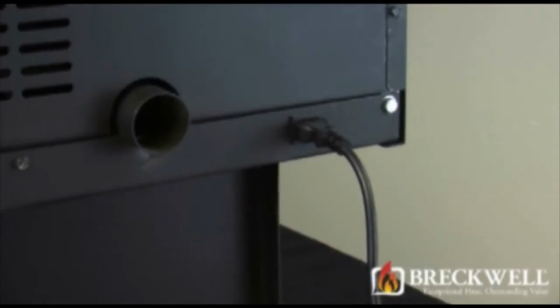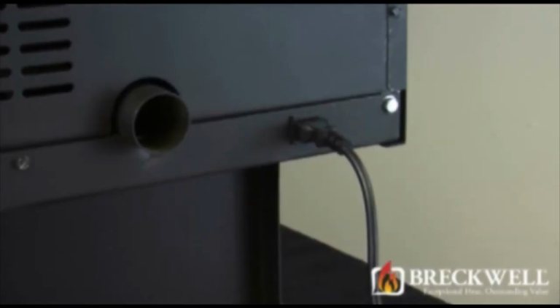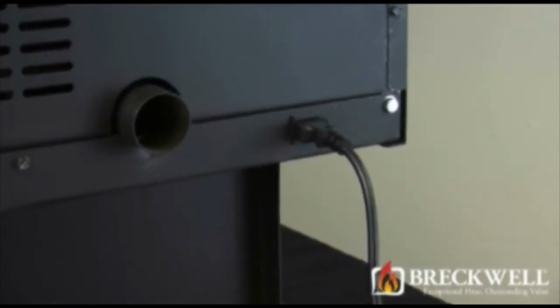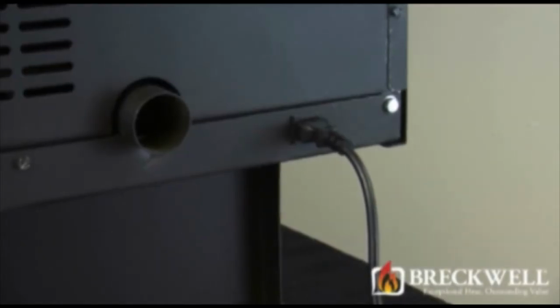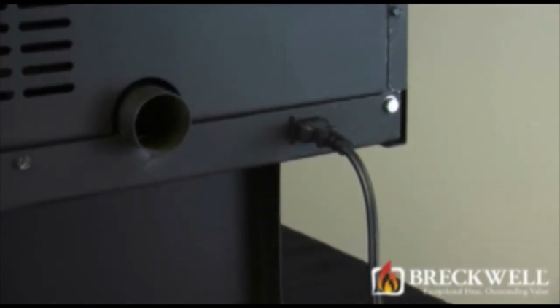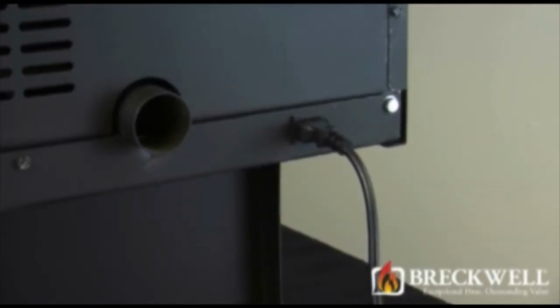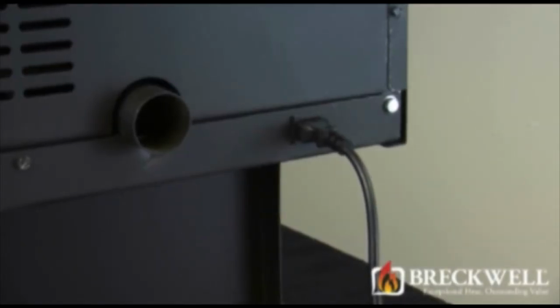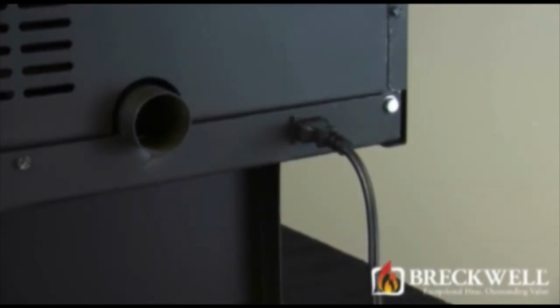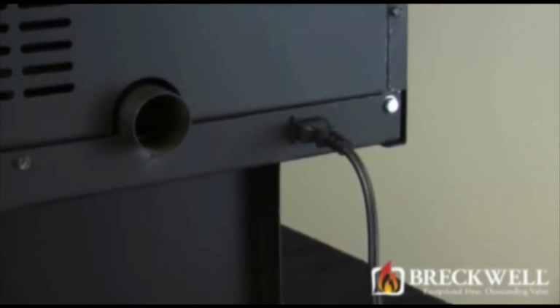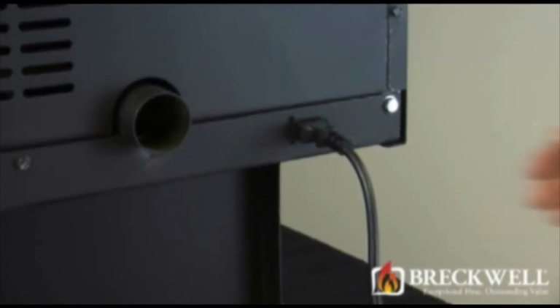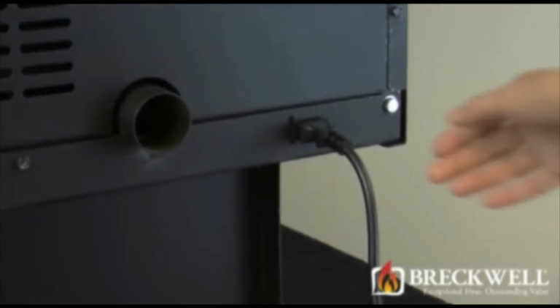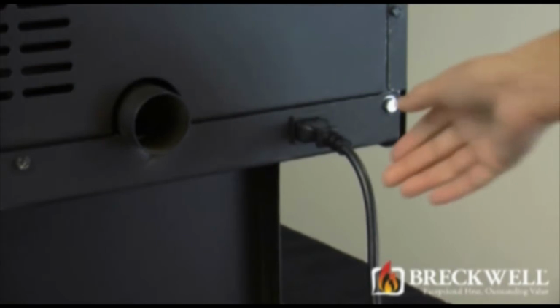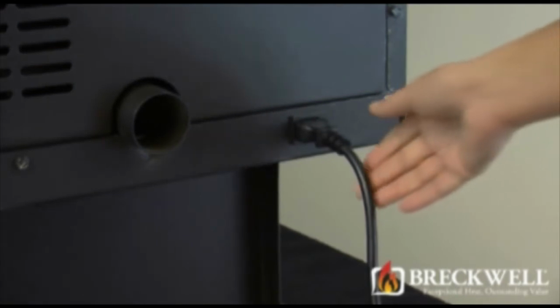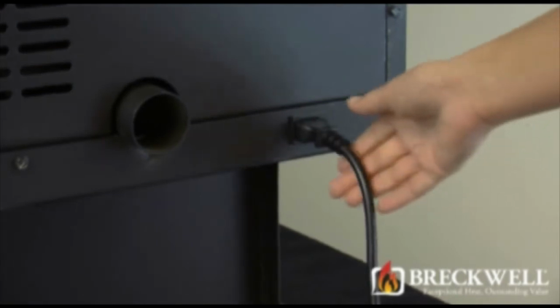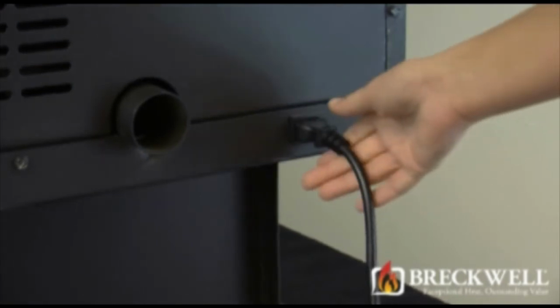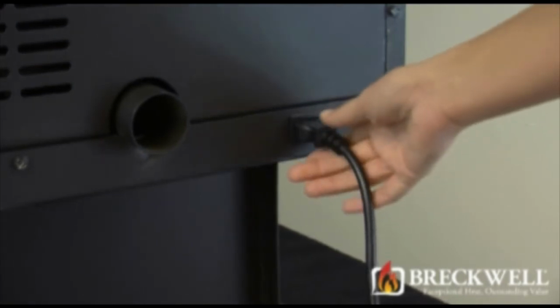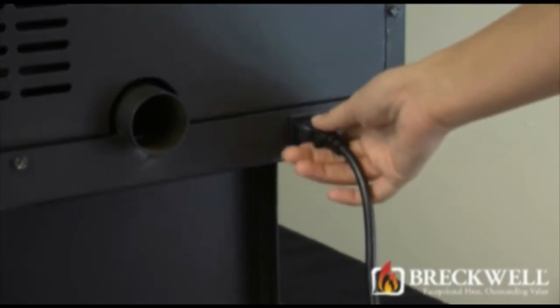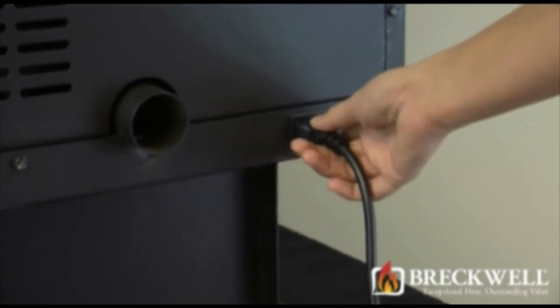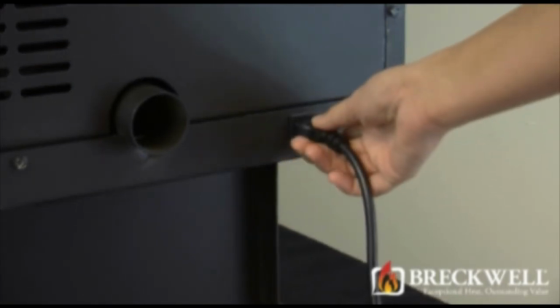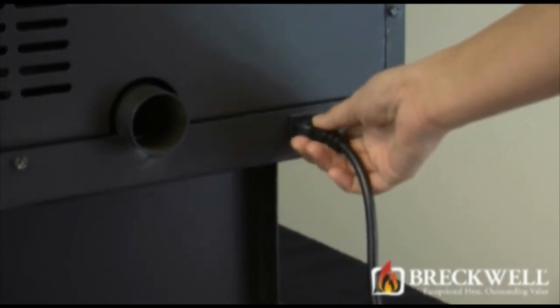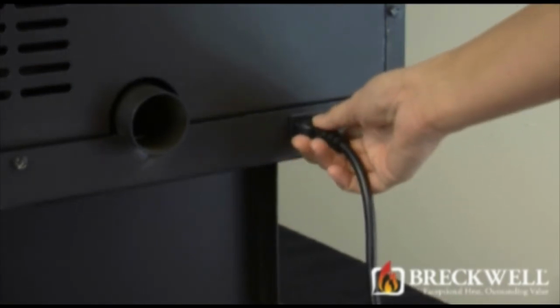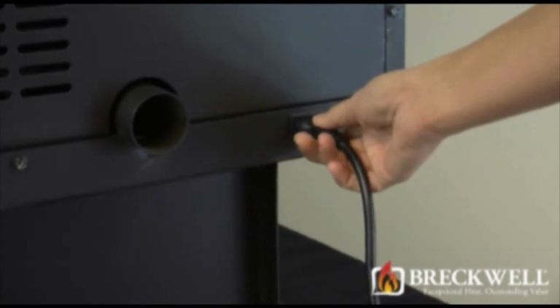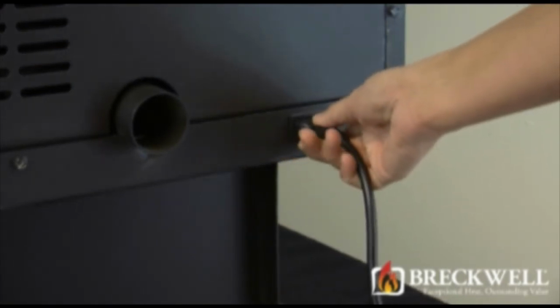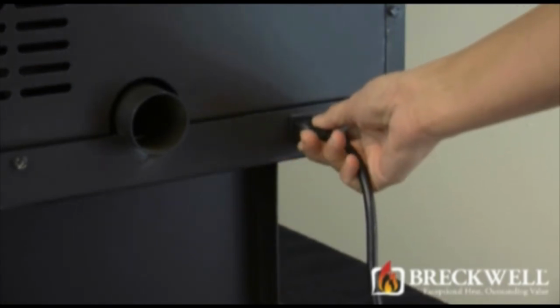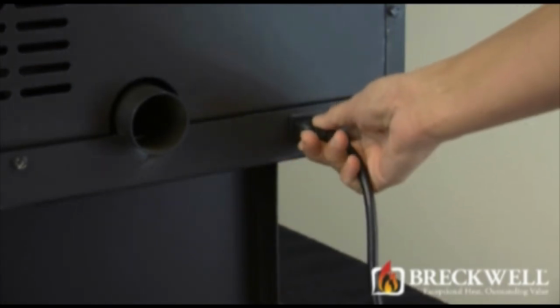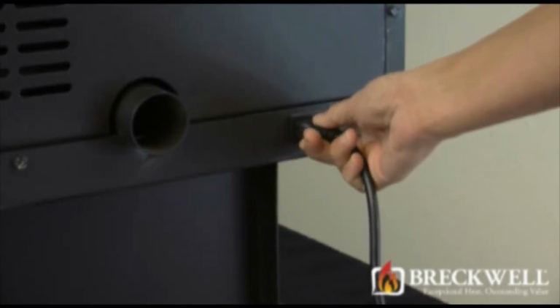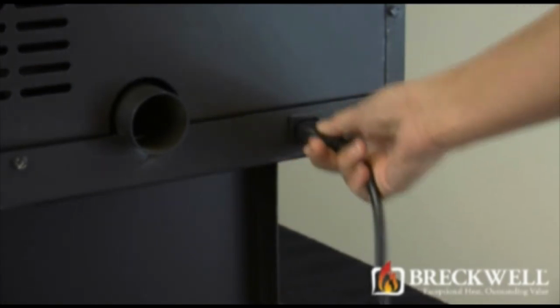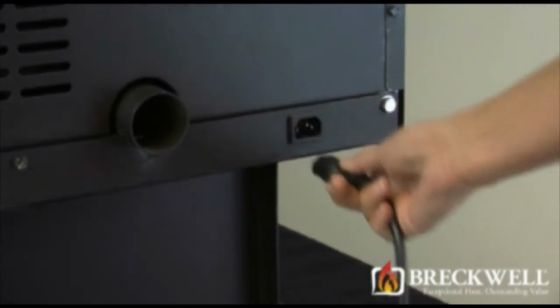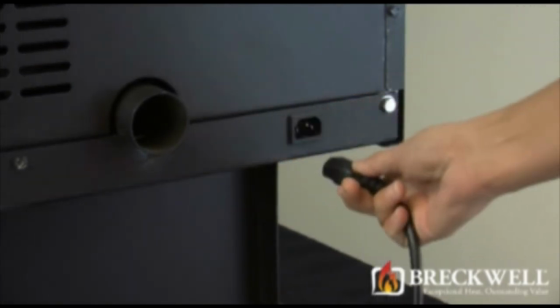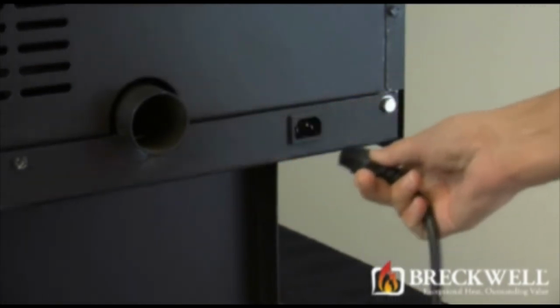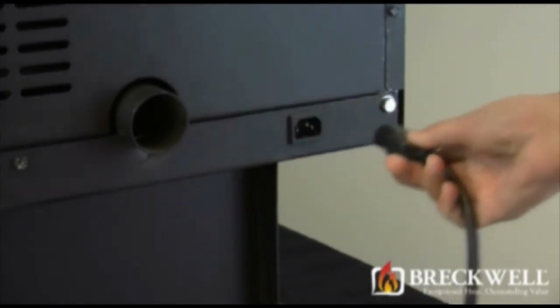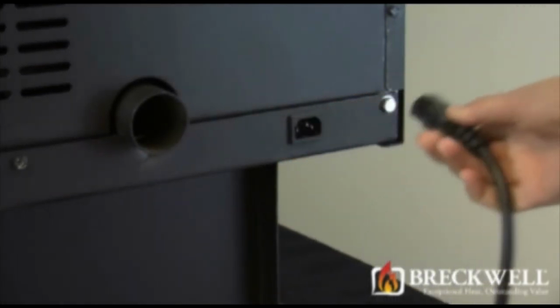Before beginning your project, make sure your stove is off and completely cool, then remove the power cord from the back of the unit.